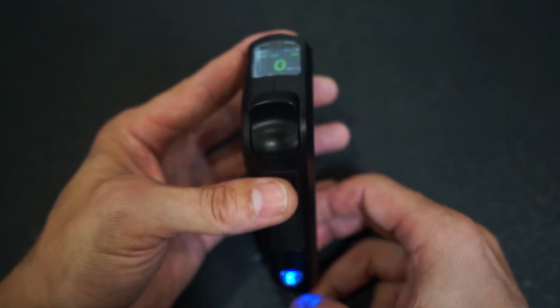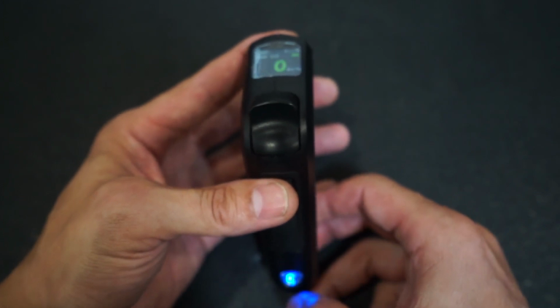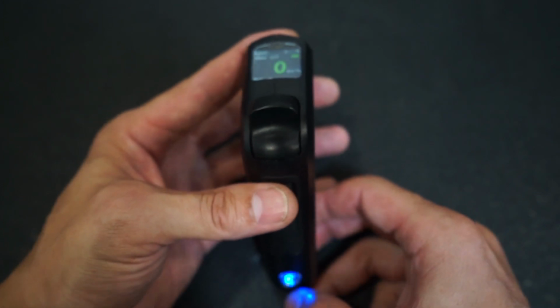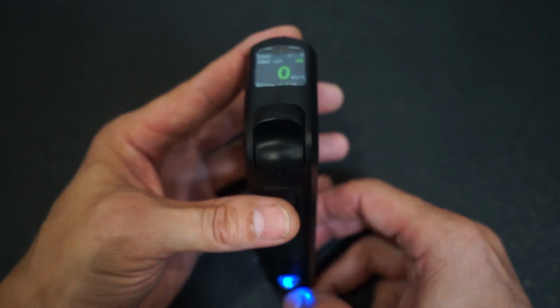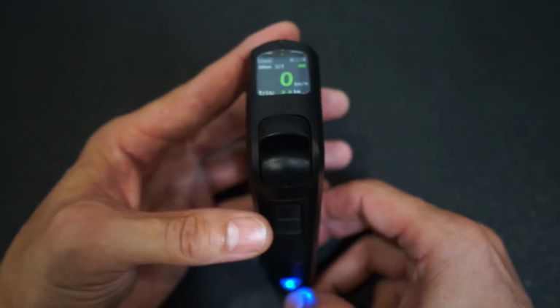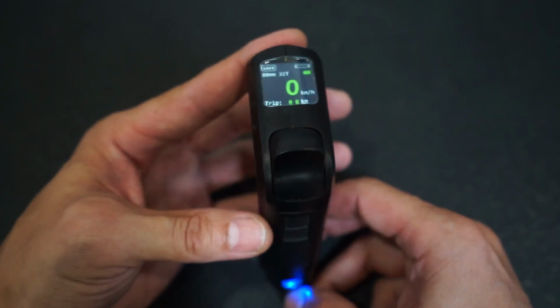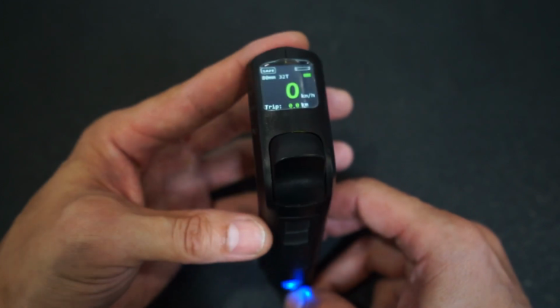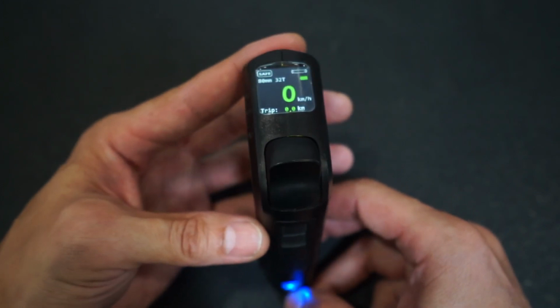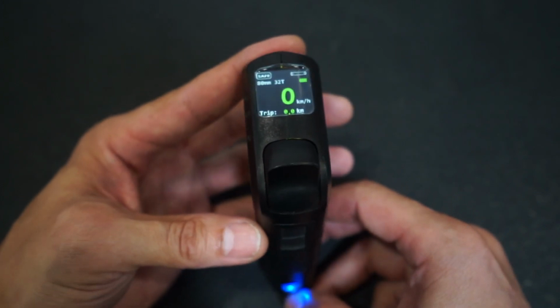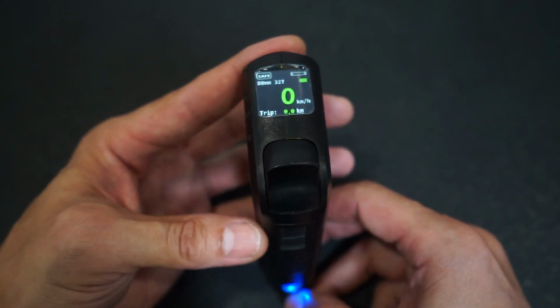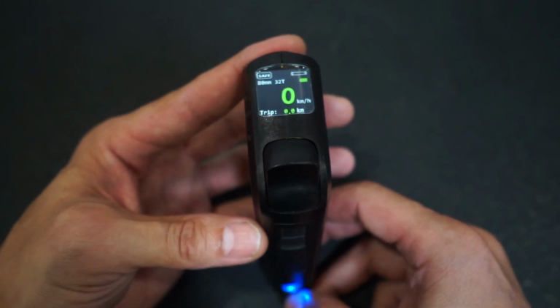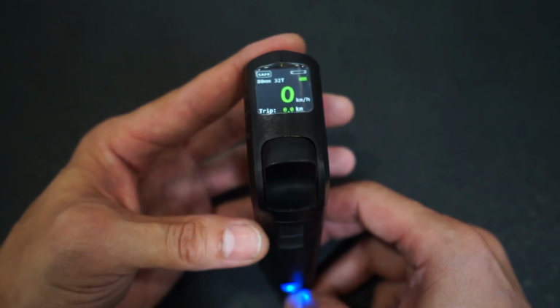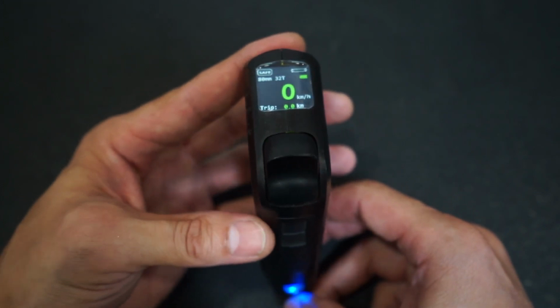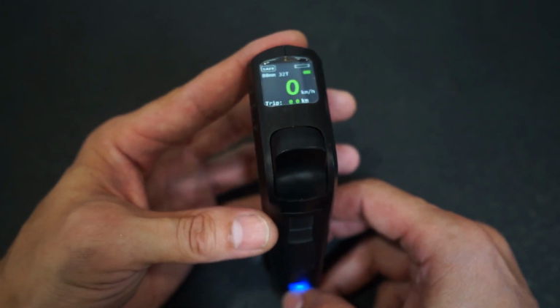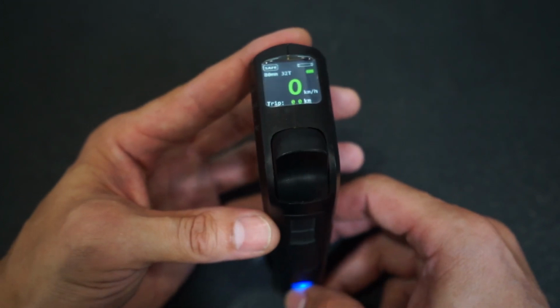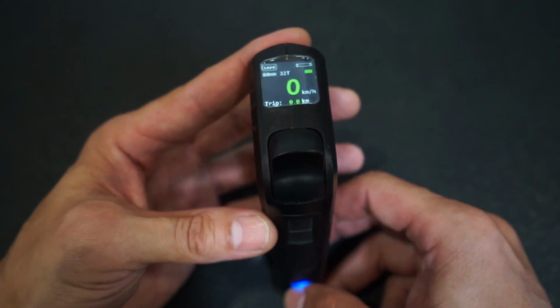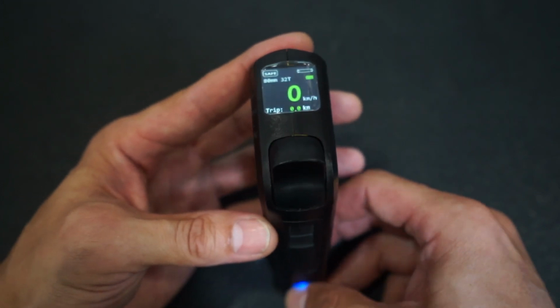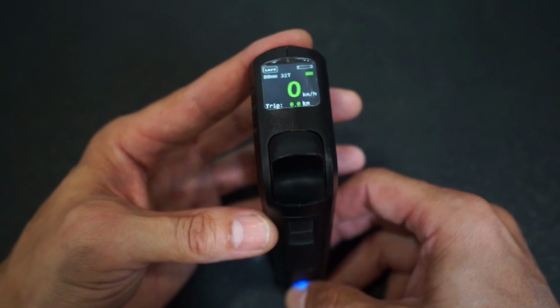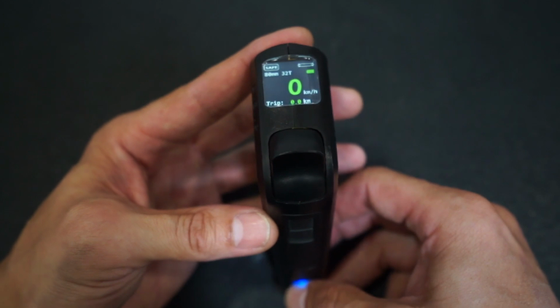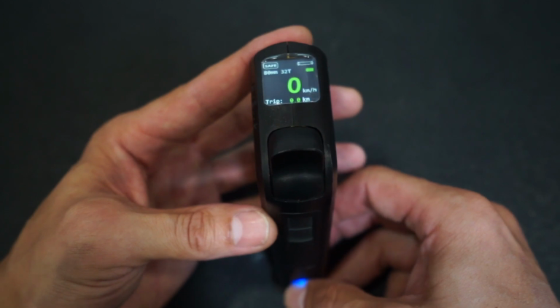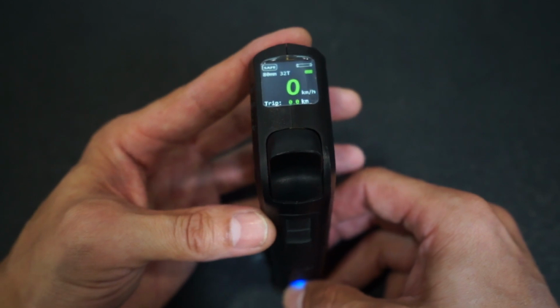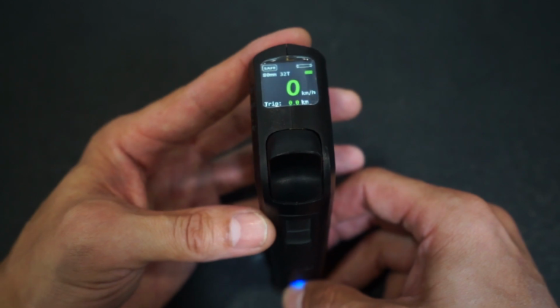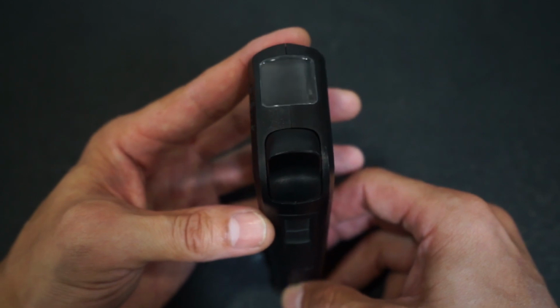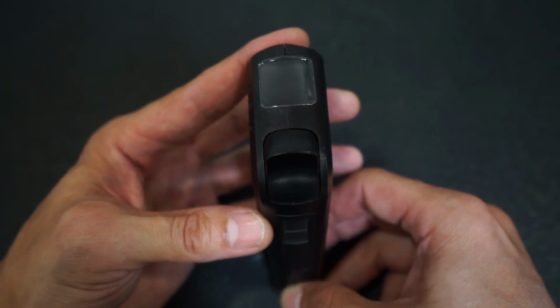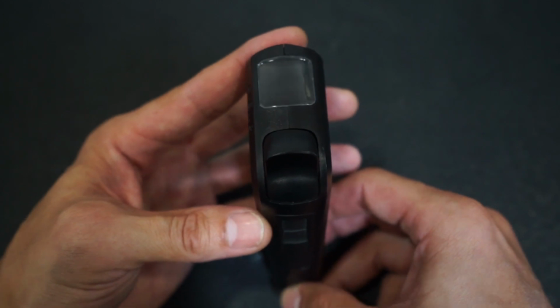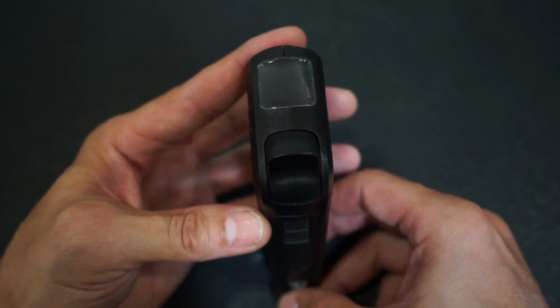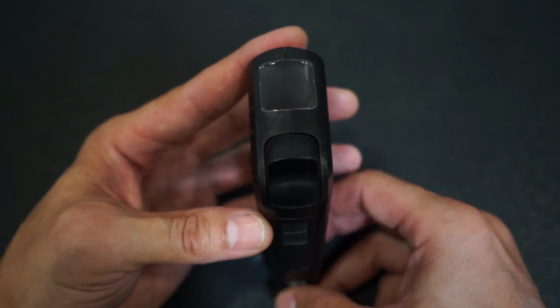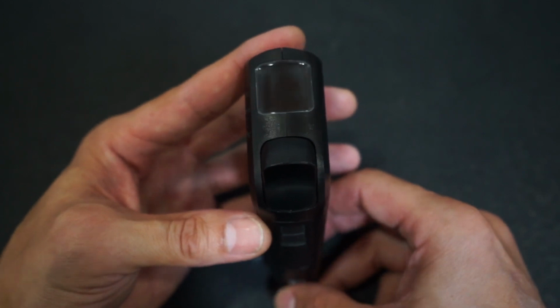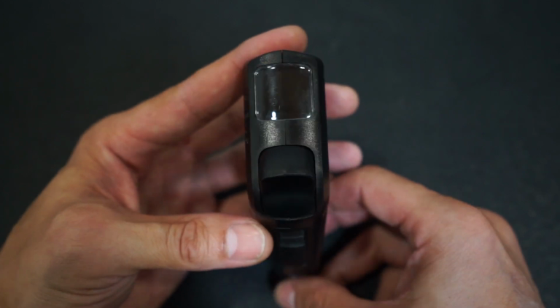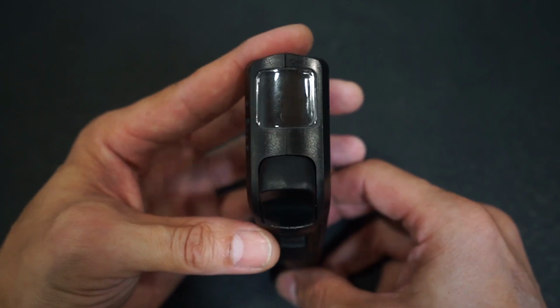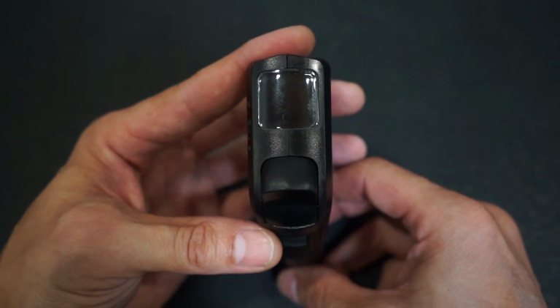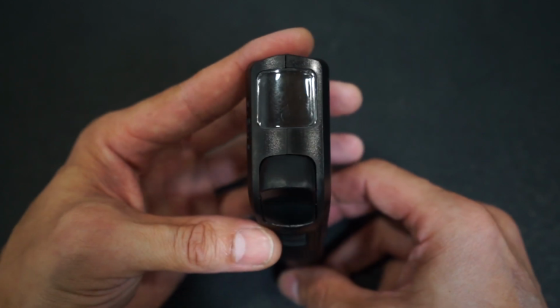It will save and exit. Make sure you turn your remote all the way off before you begin your repair.